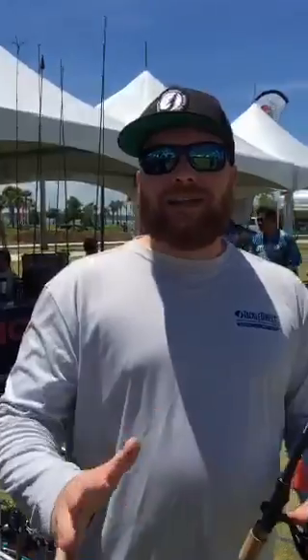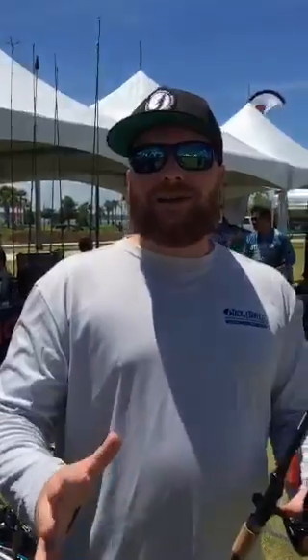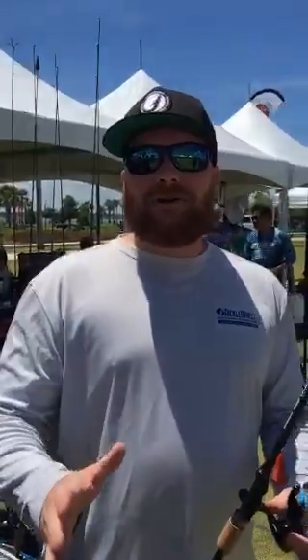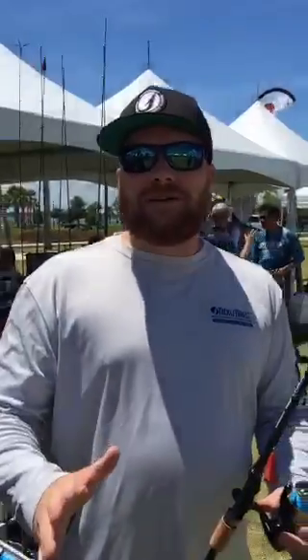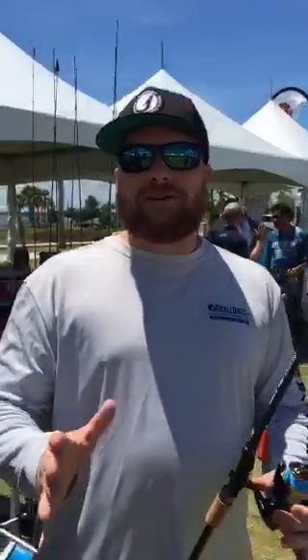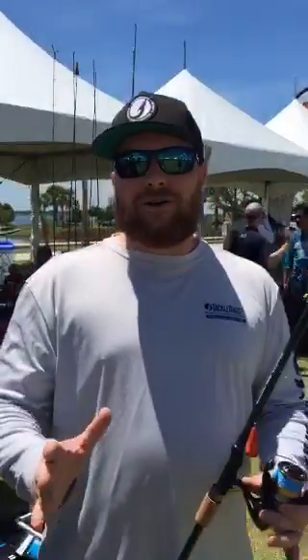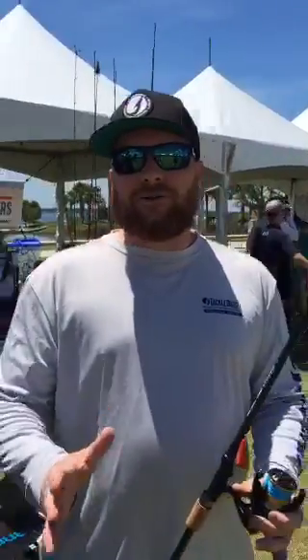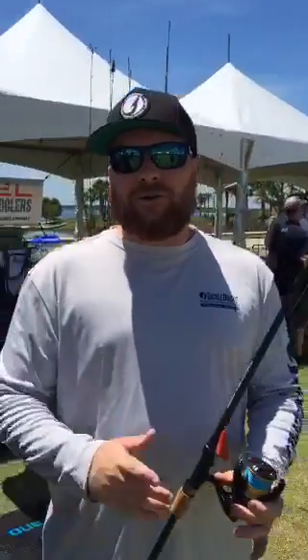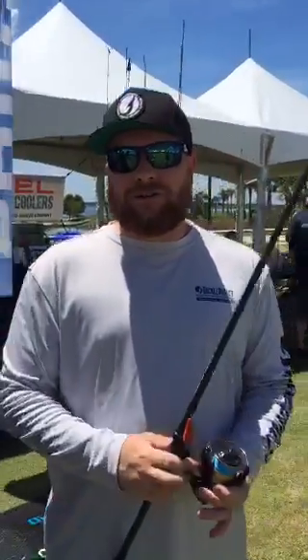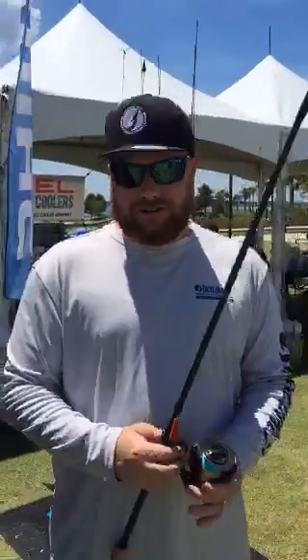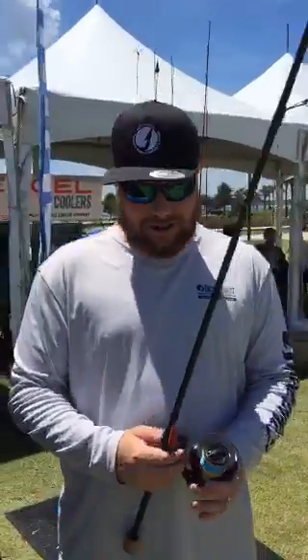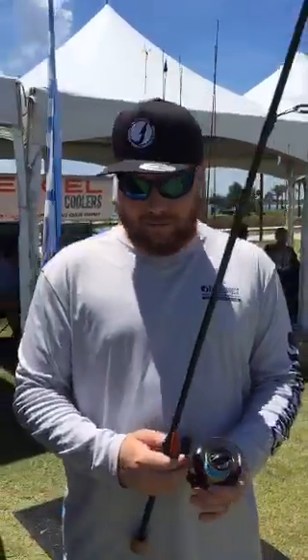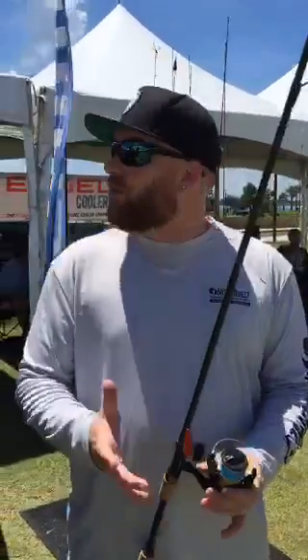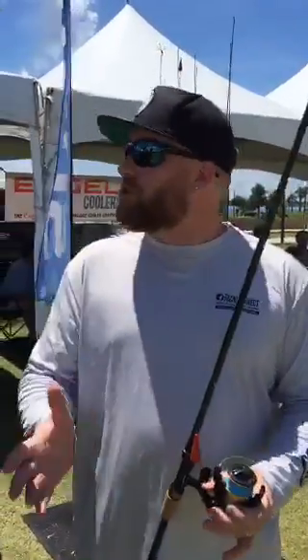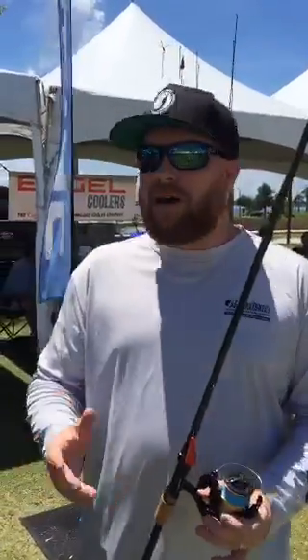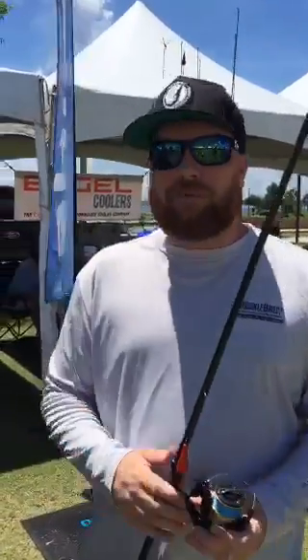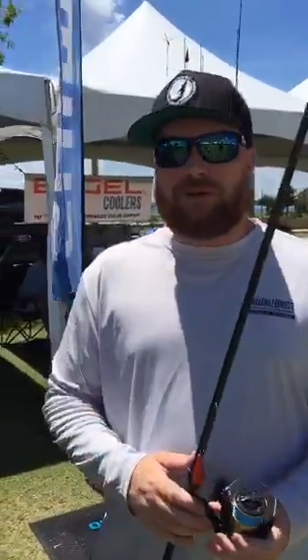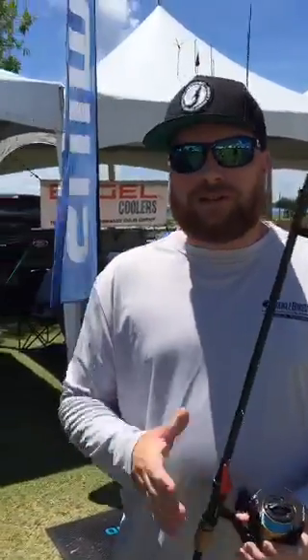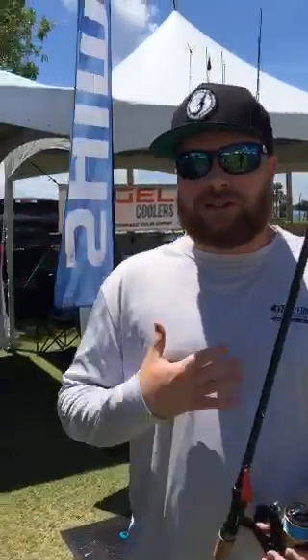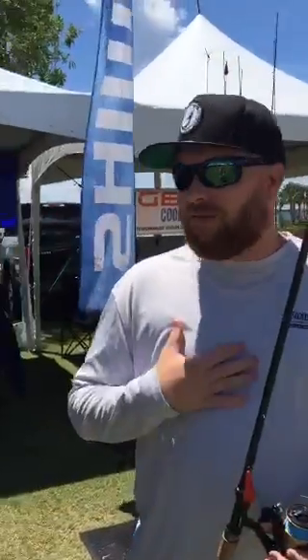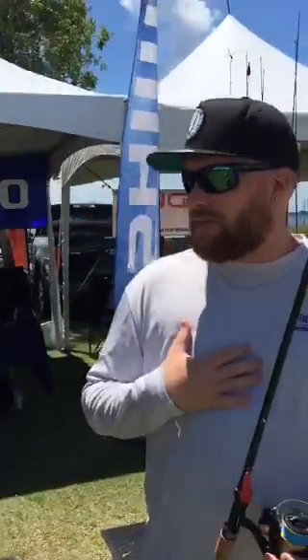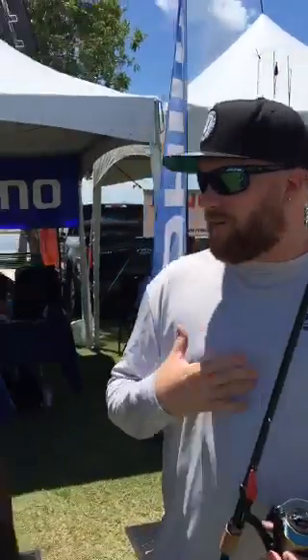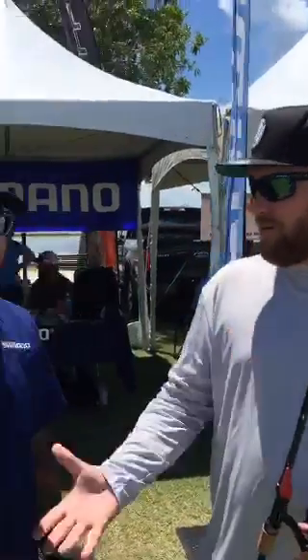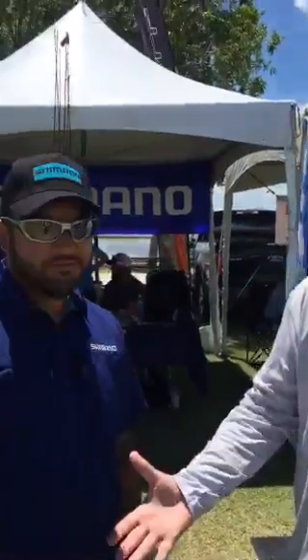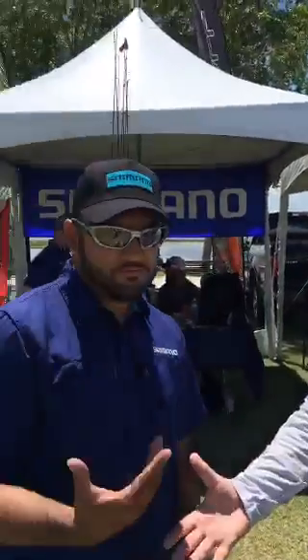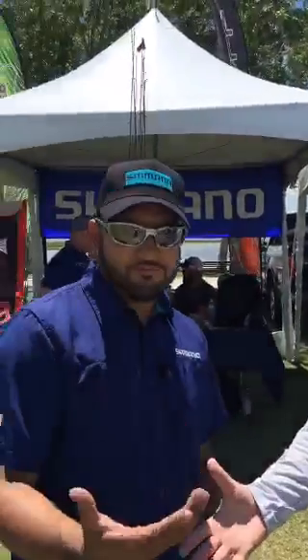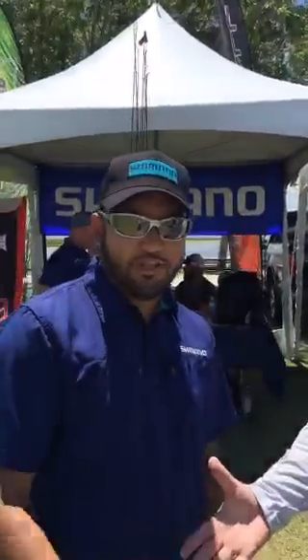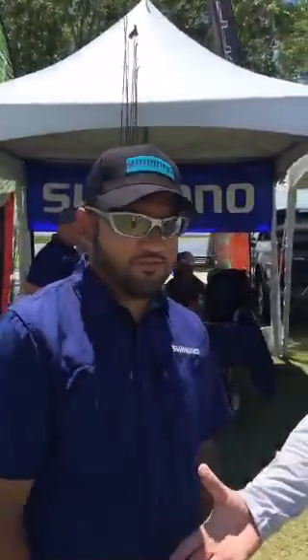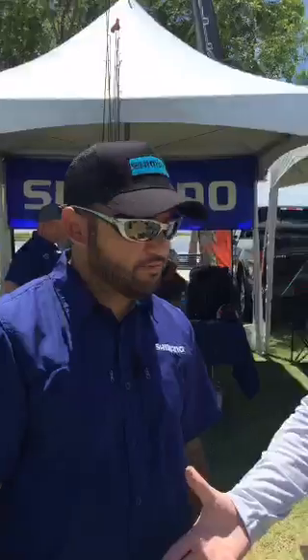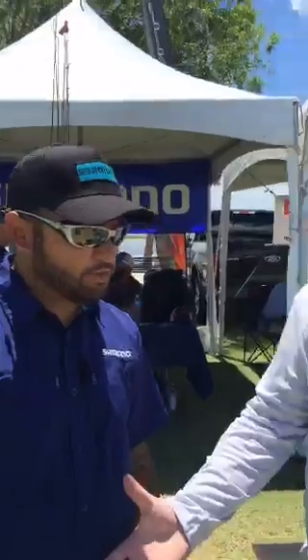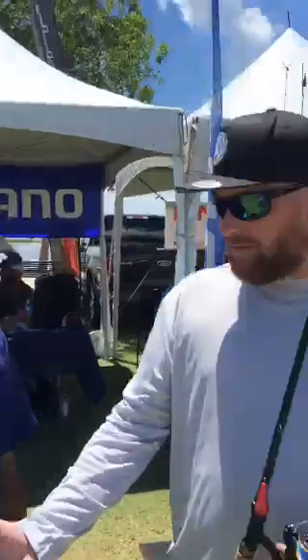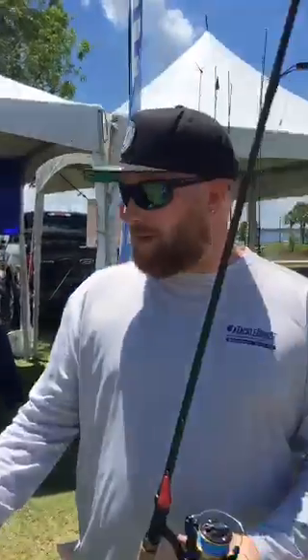We're at Lake Toho here, on the water. We're in the Shimano booth. This is John from Taggart, and this is Roy Leyva from Shimano.